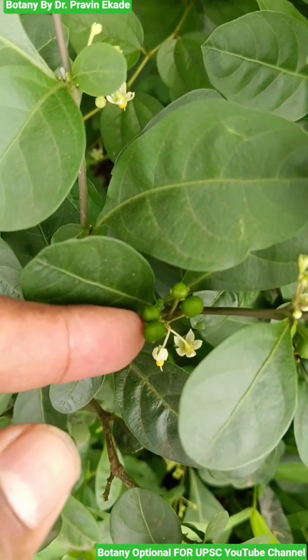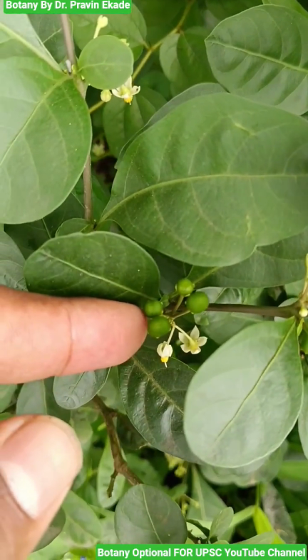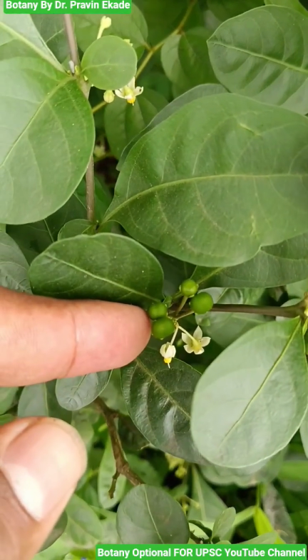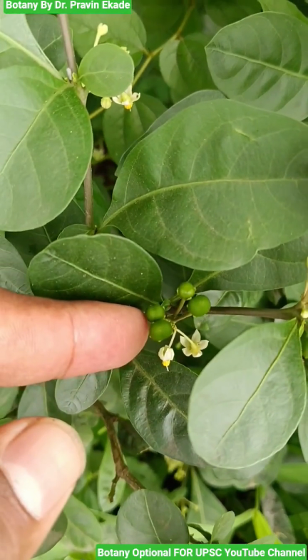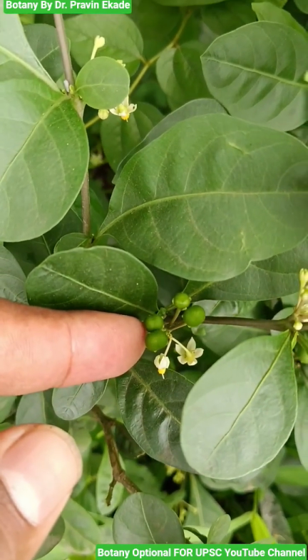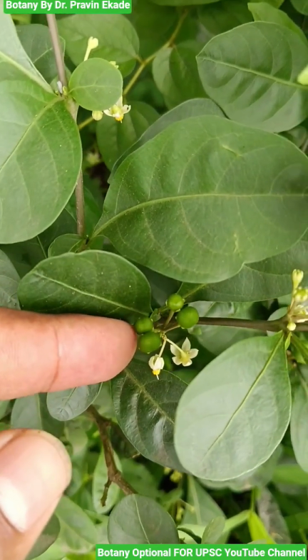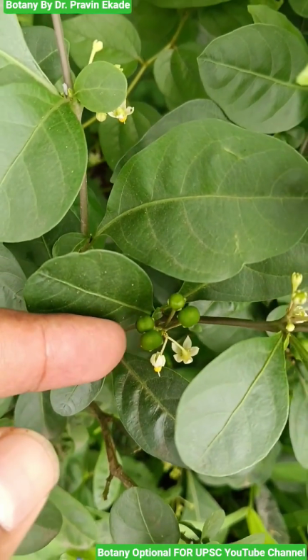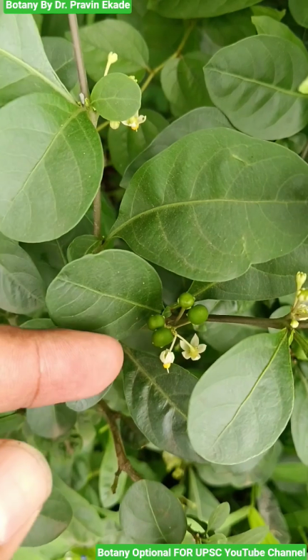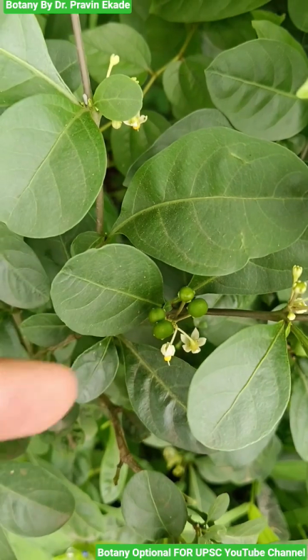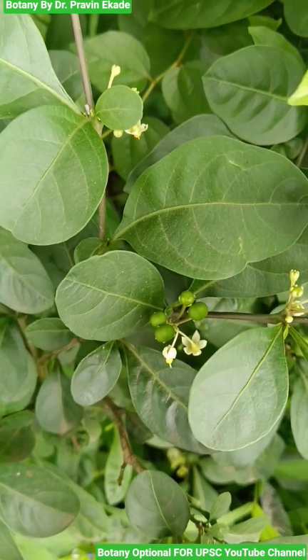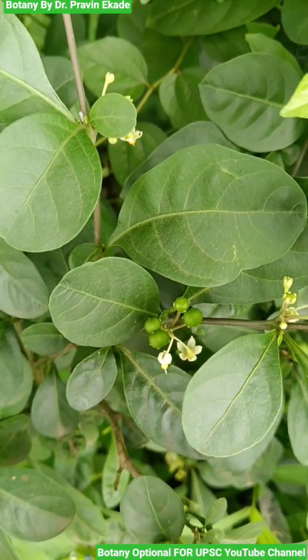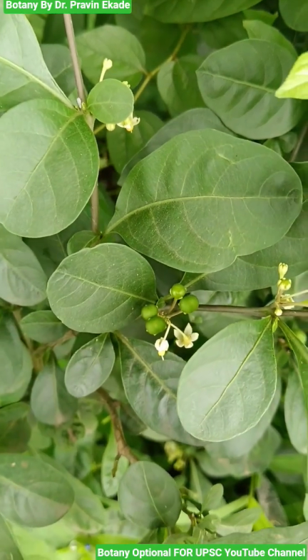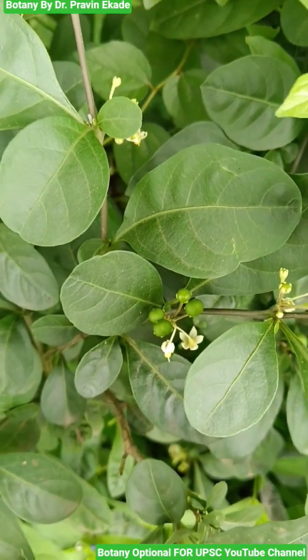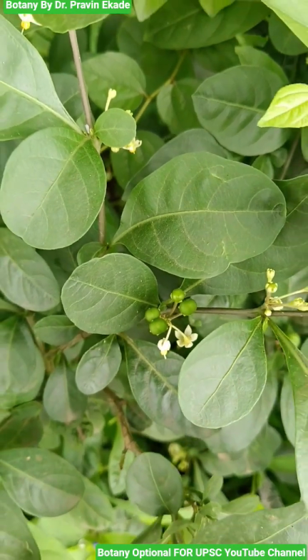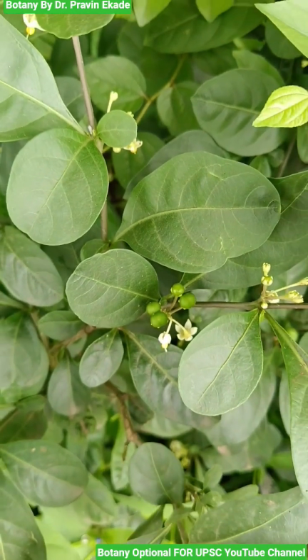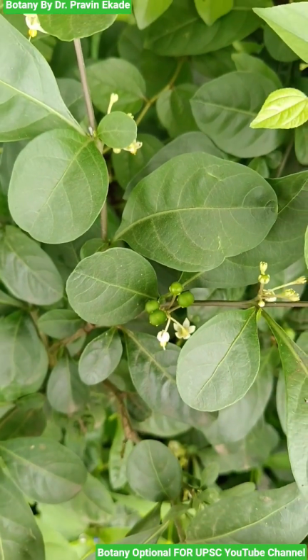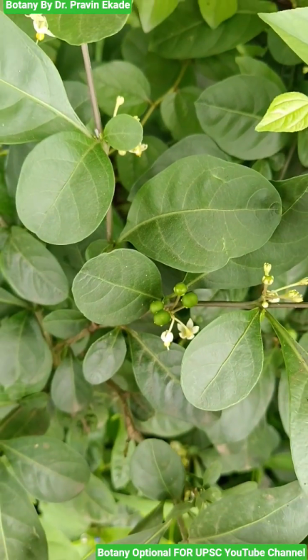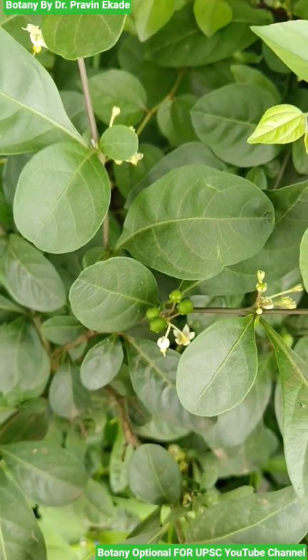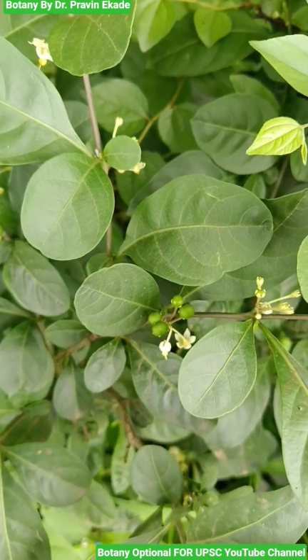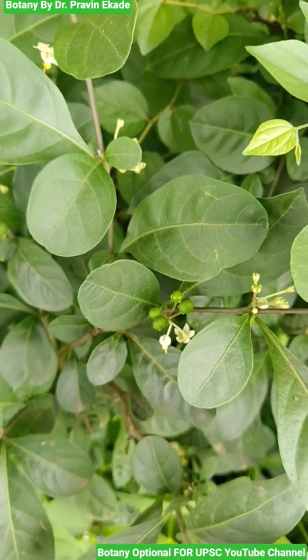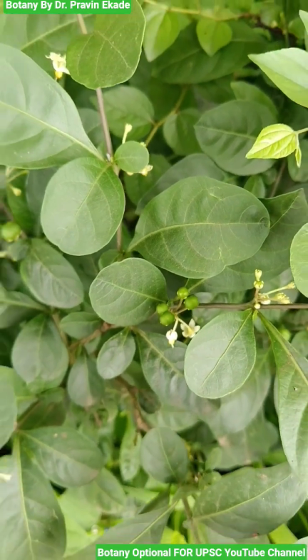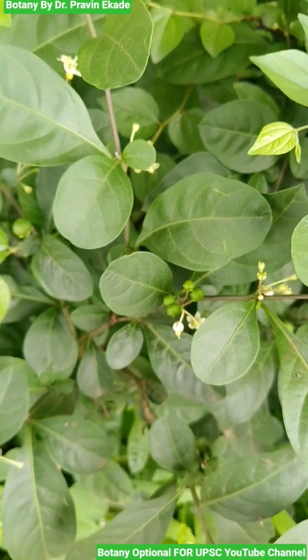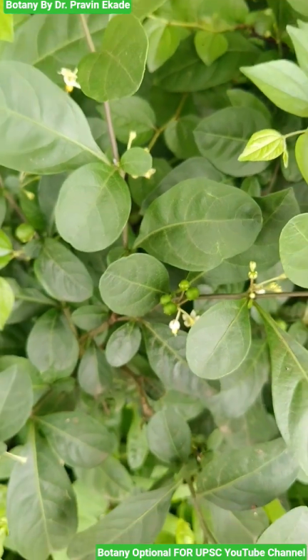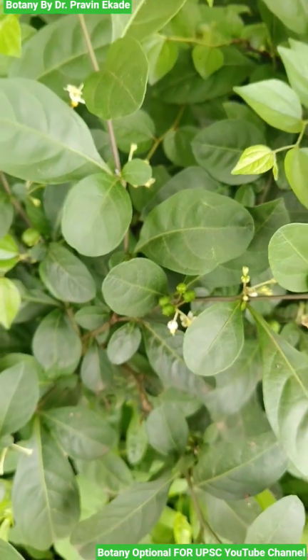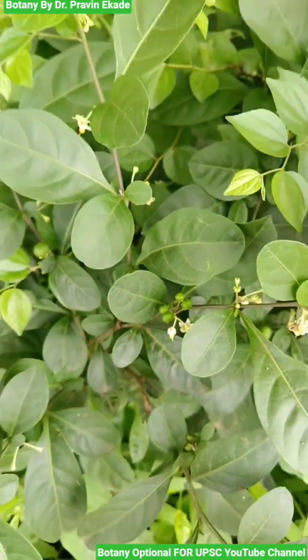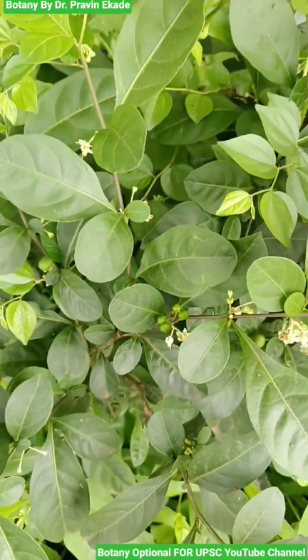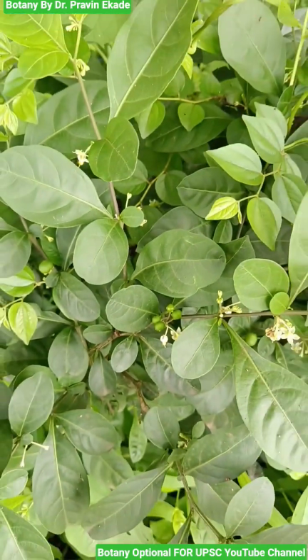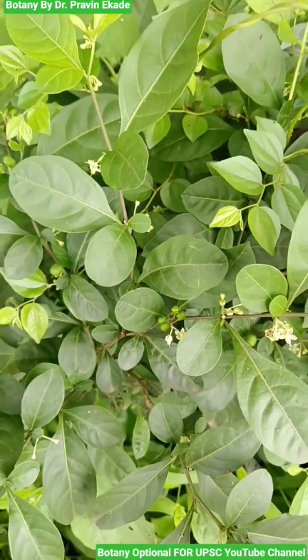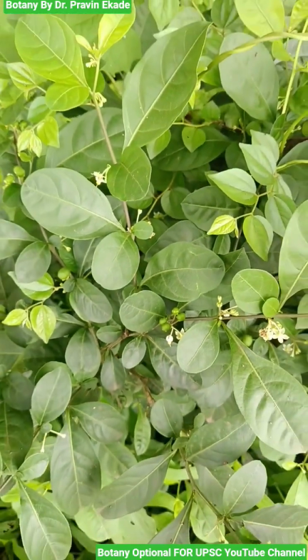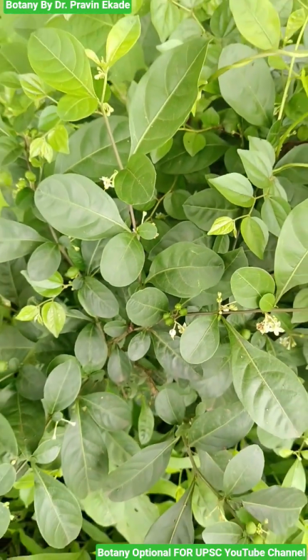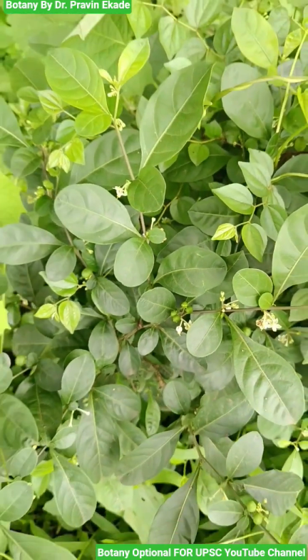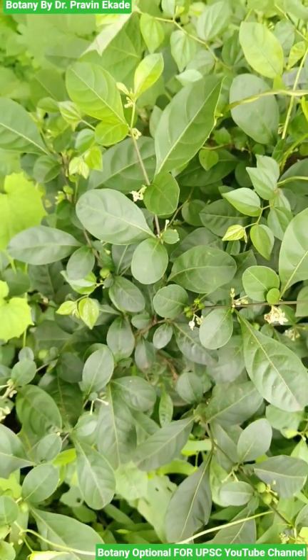Remember the species called Solanum diphyllum, belonging to the Solanaceae plant family.